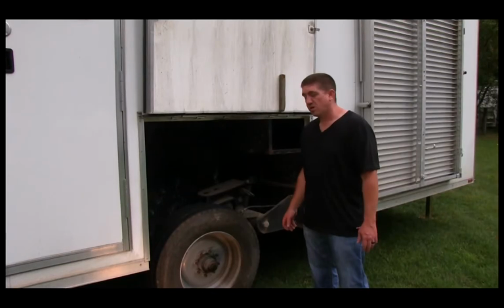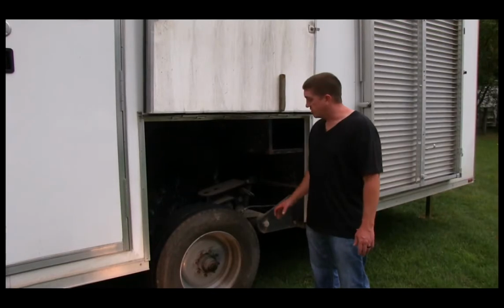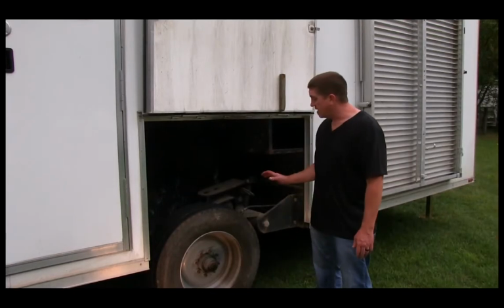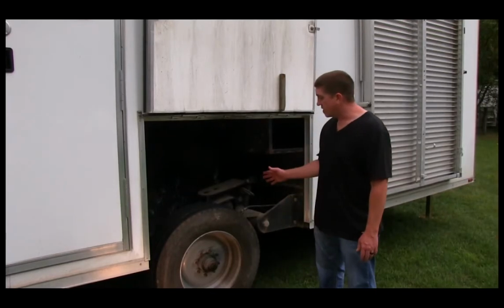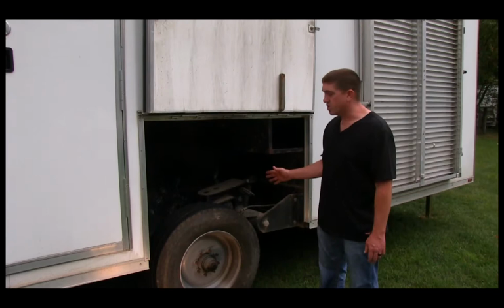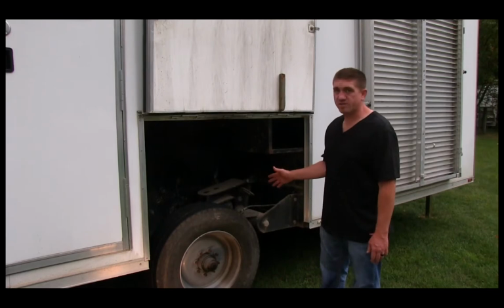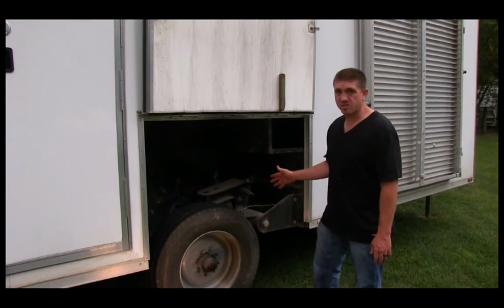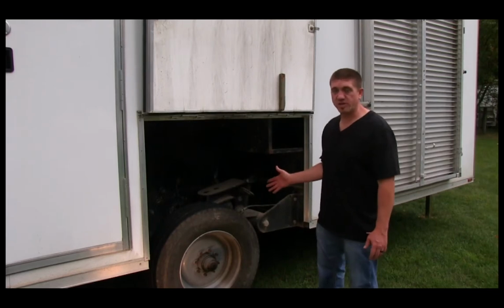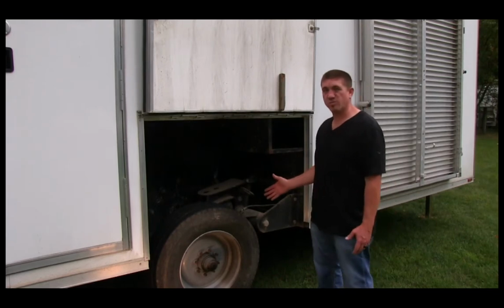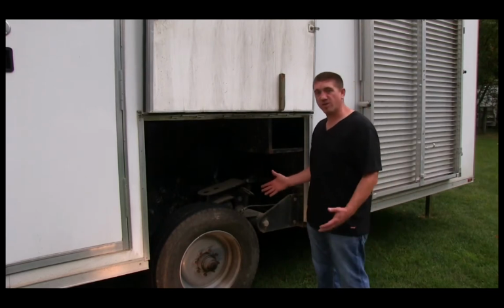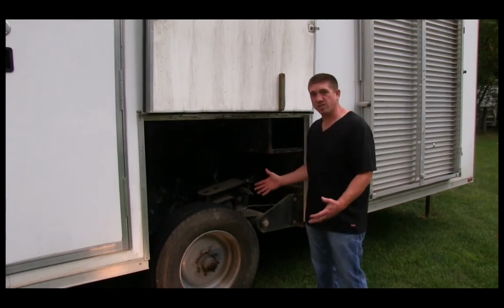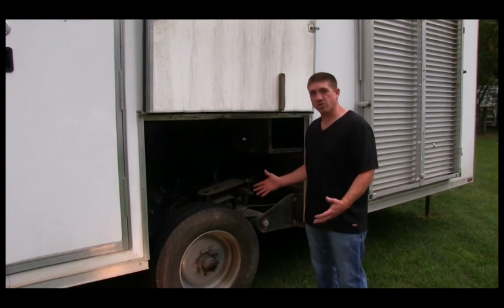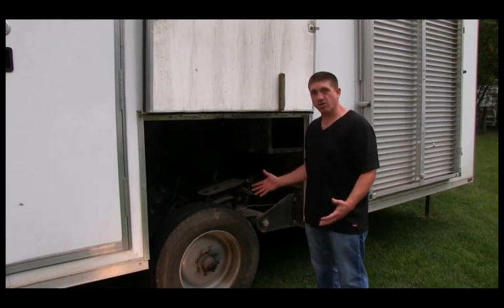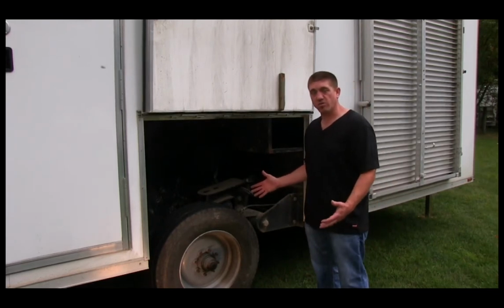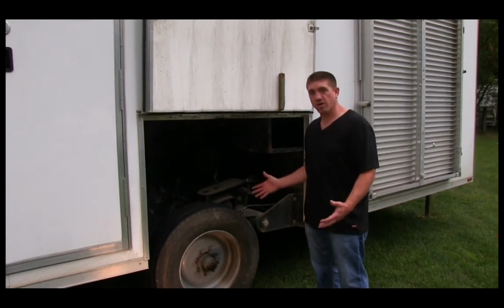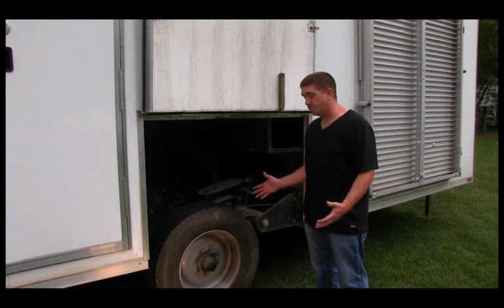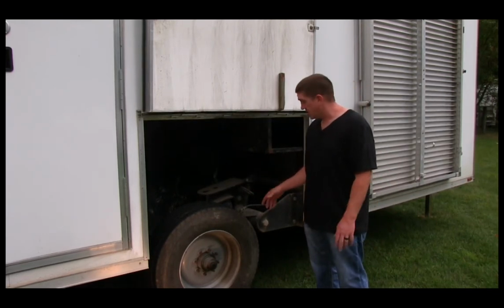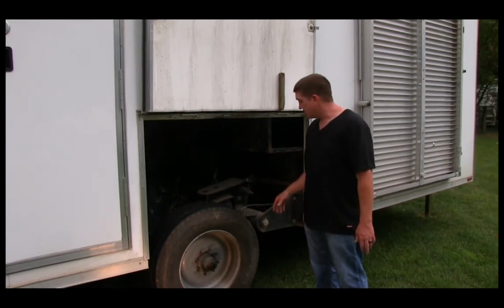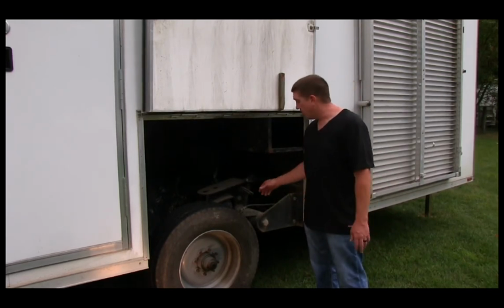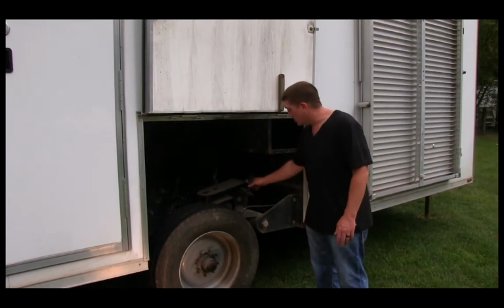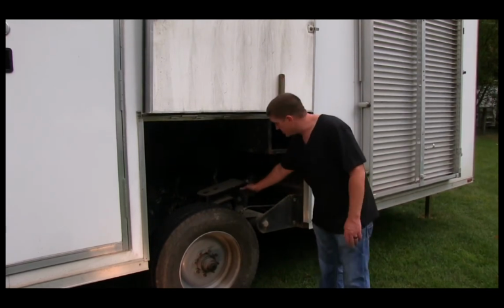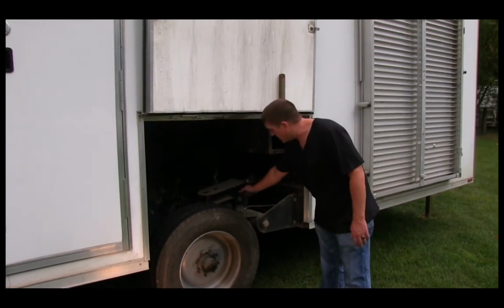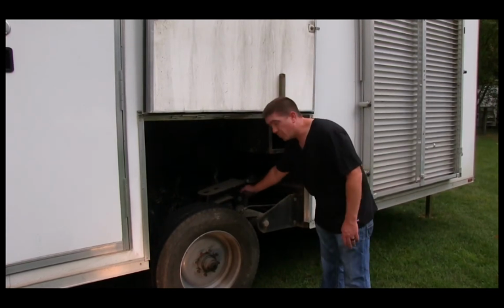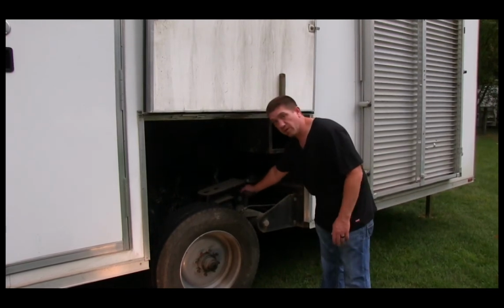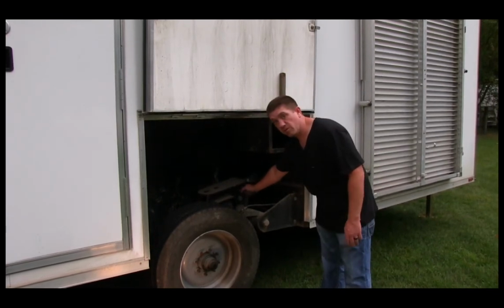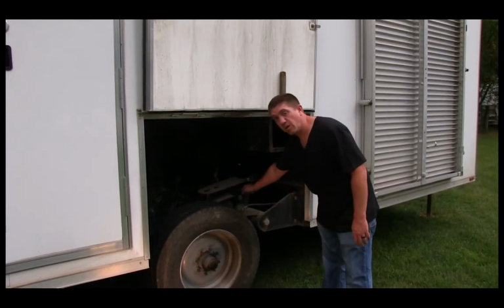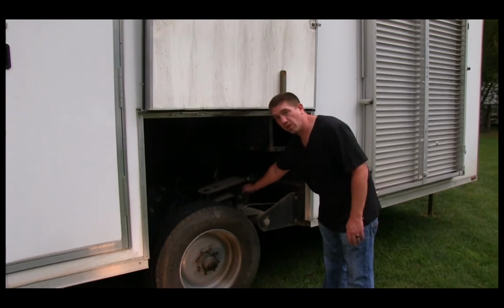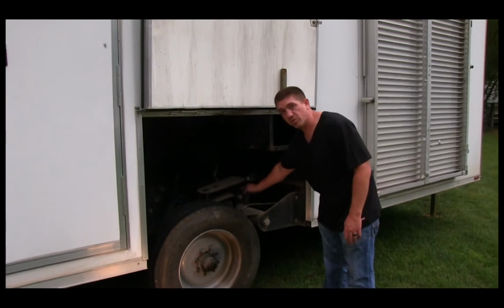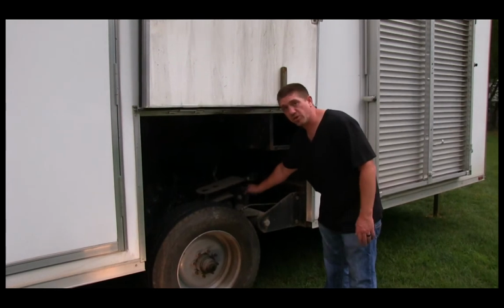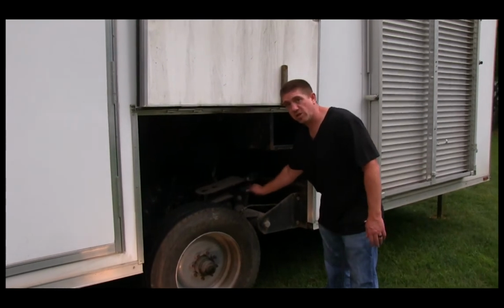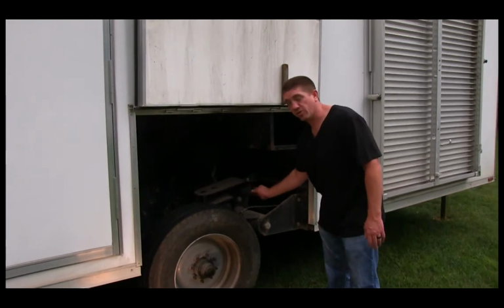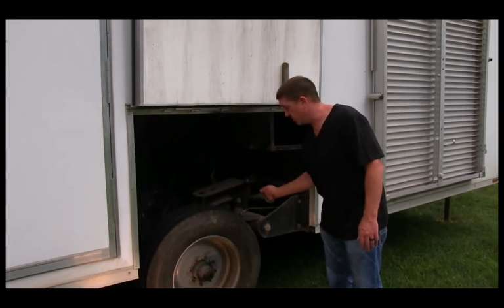We've taken the pressure off of the suspension by raising the trailer all the way up, so now we can pull the safety pin and lower the trailer down to the ground.